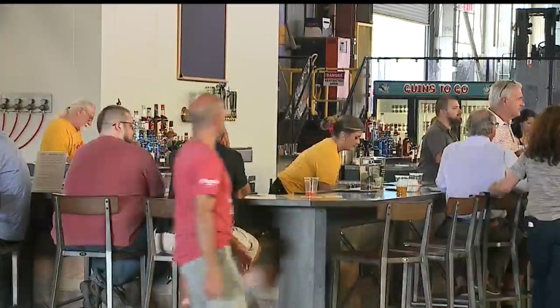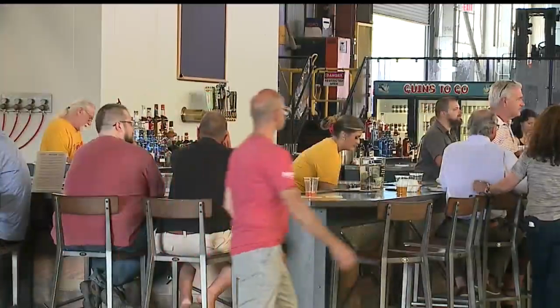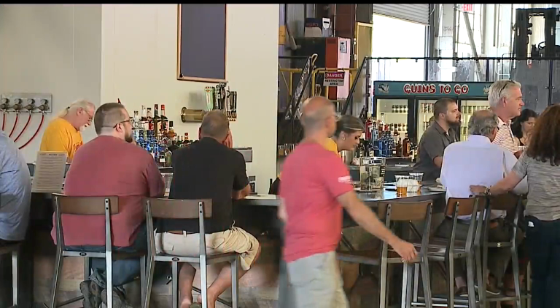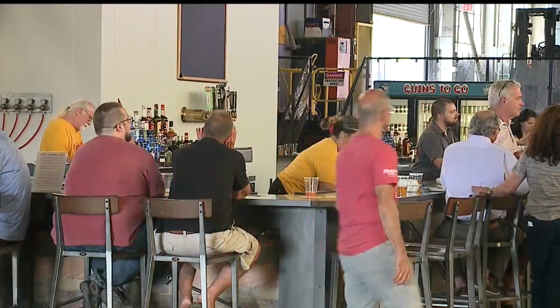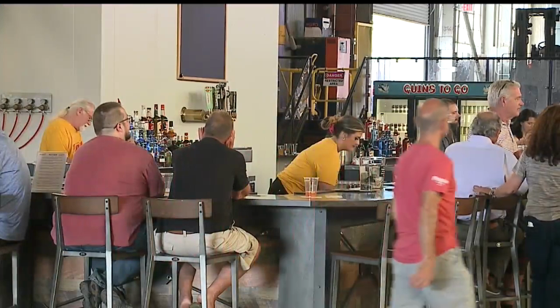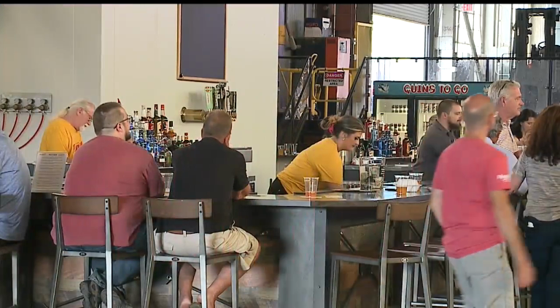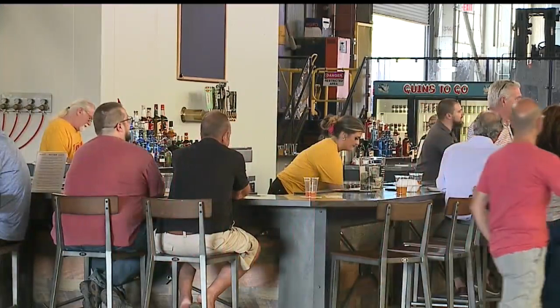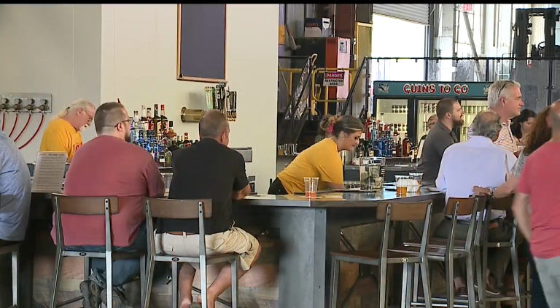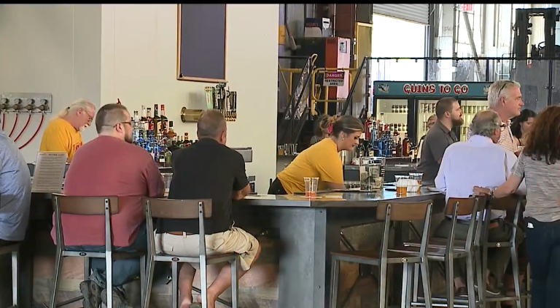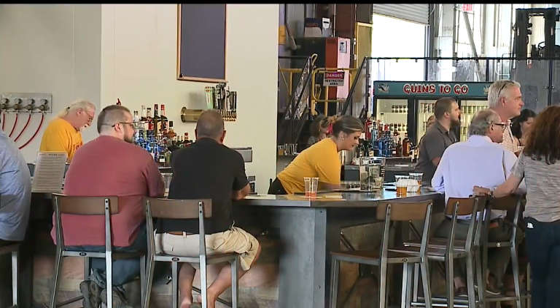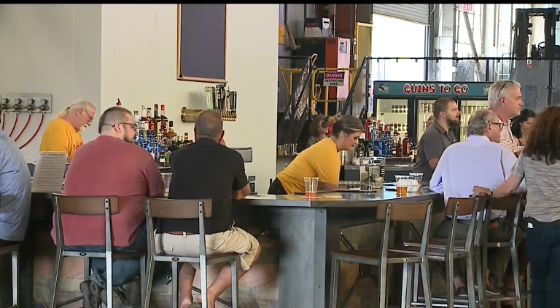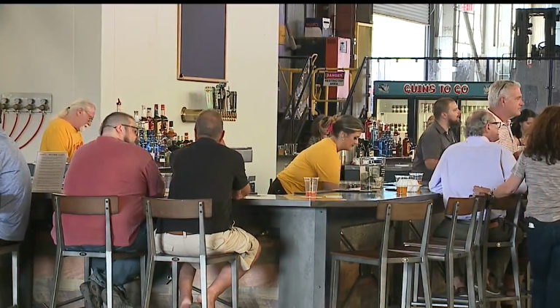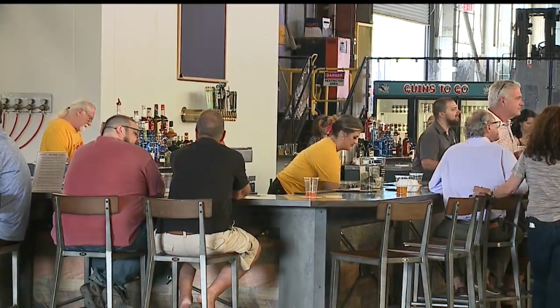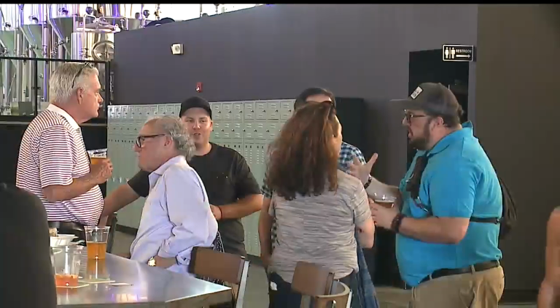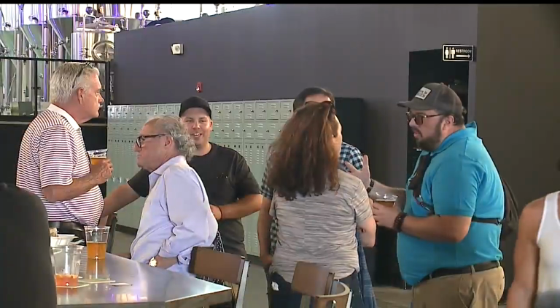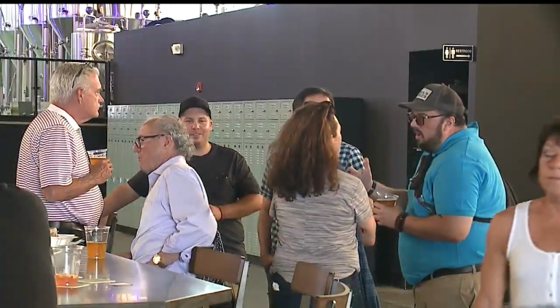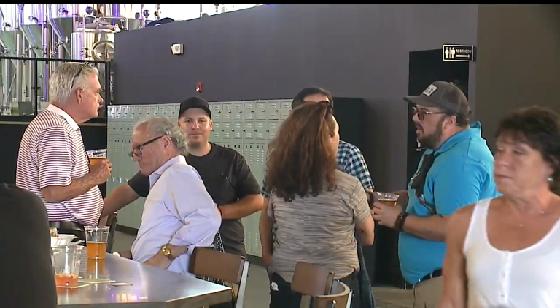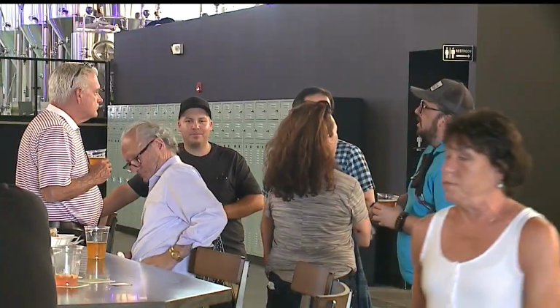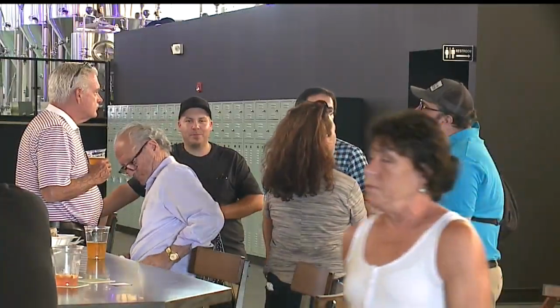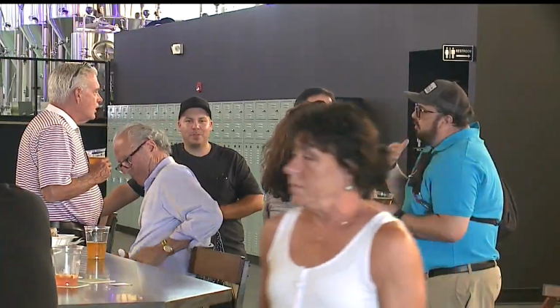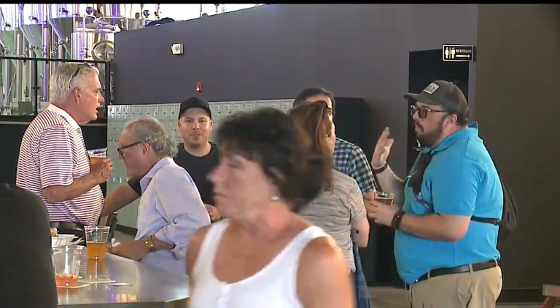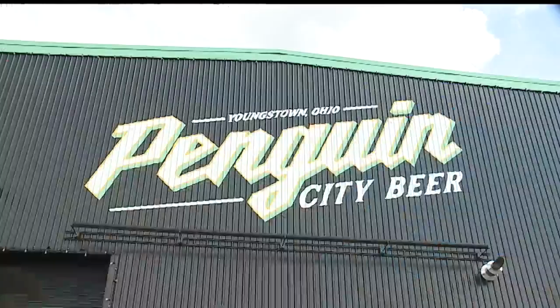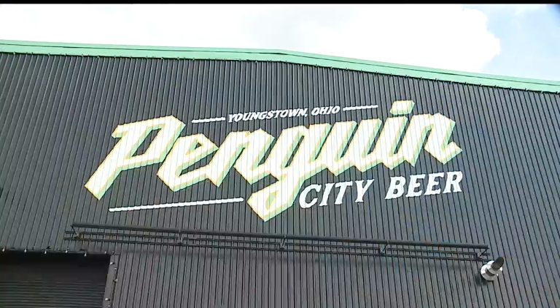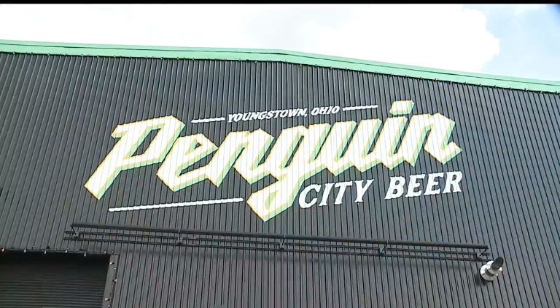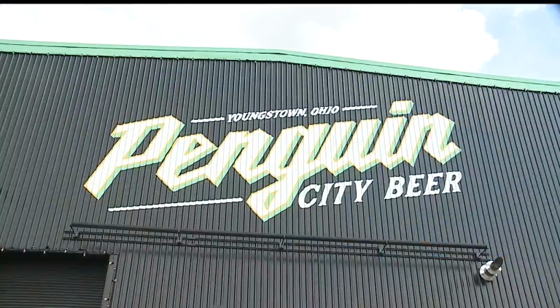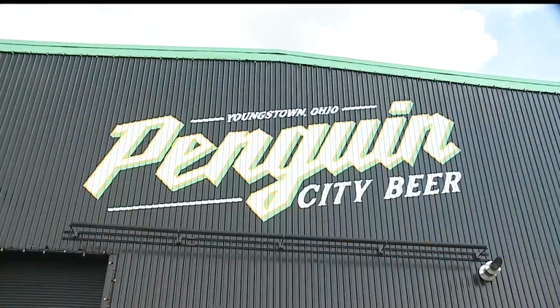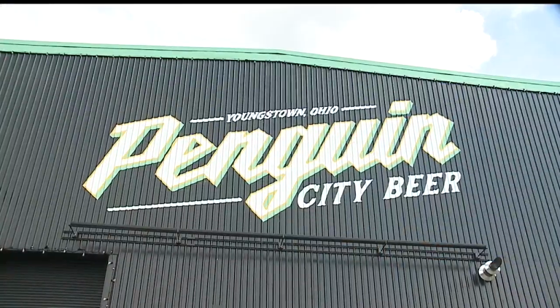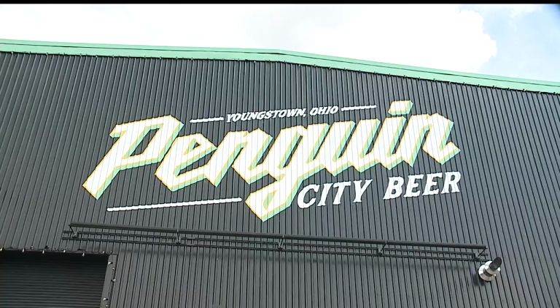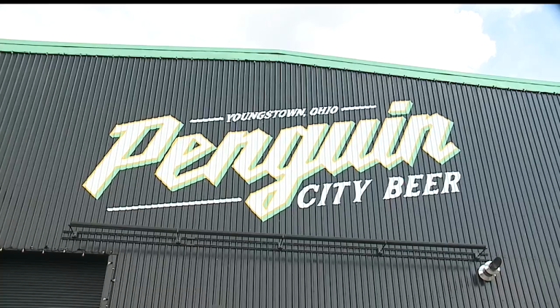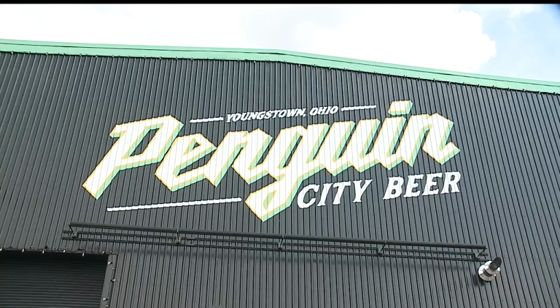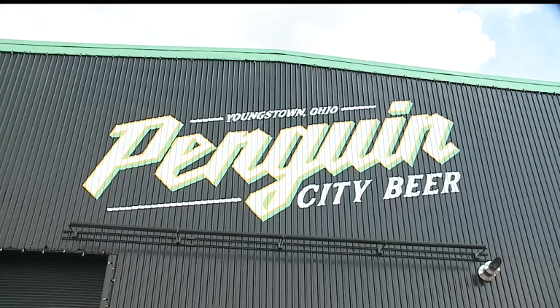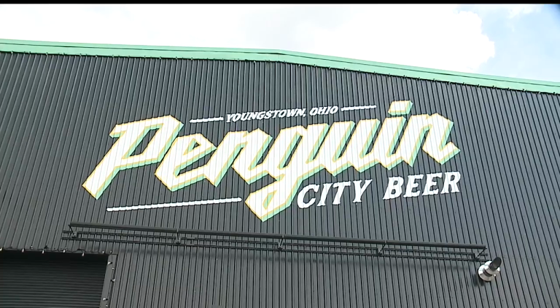Penguin City owners say they're planning their official grand opening in August. Jacob Thompson, WKBN 27 First News.